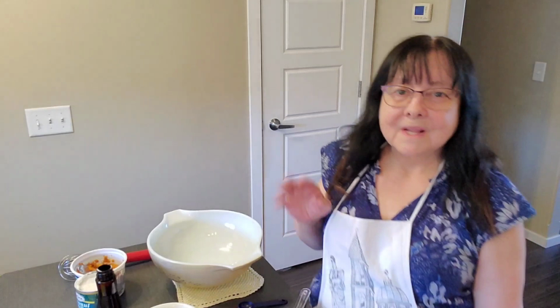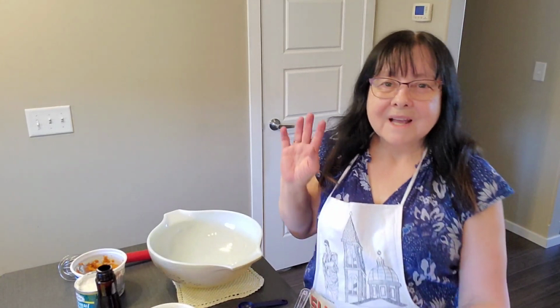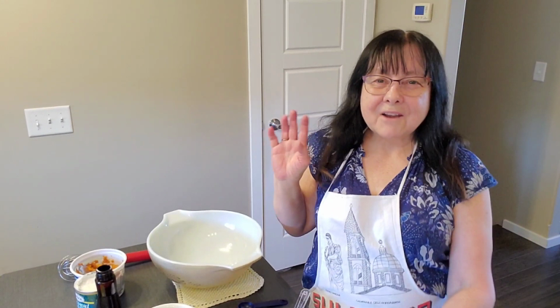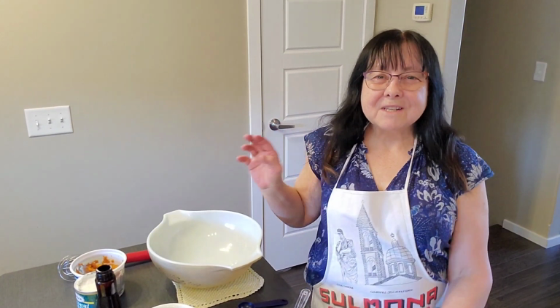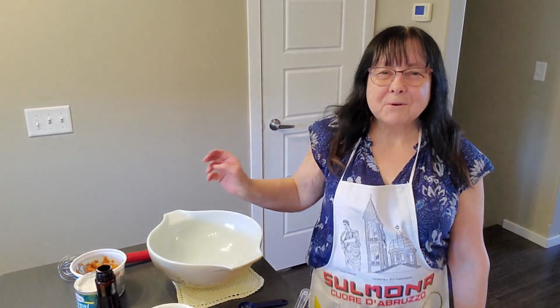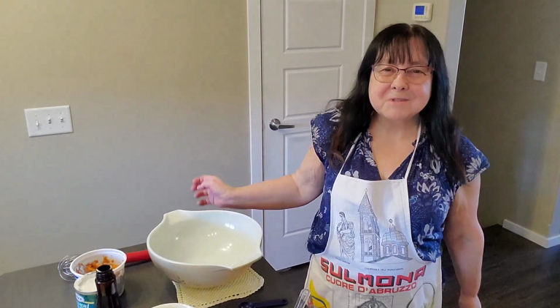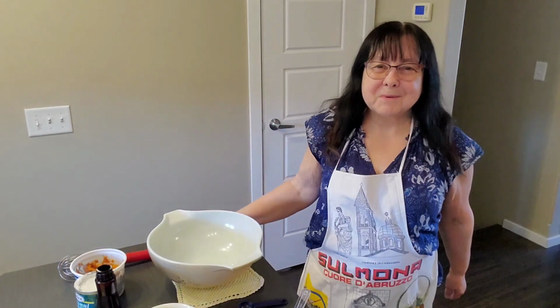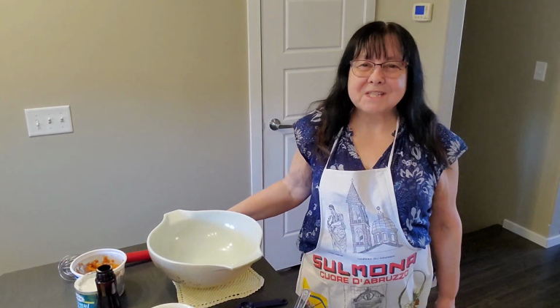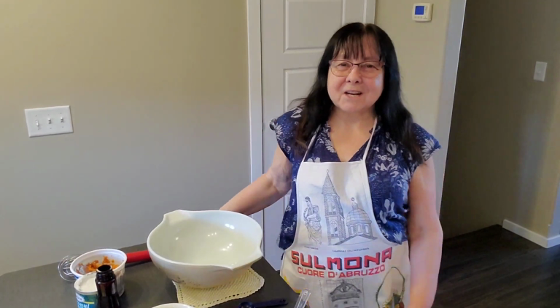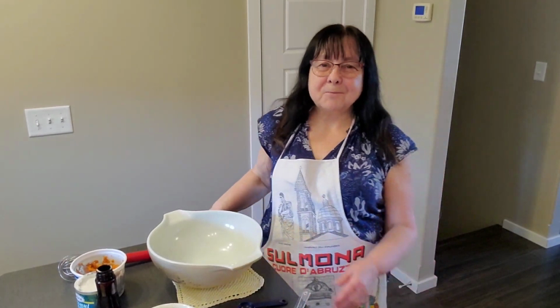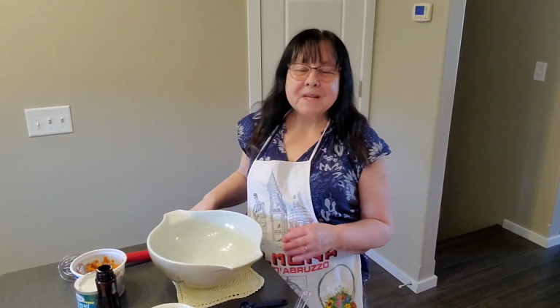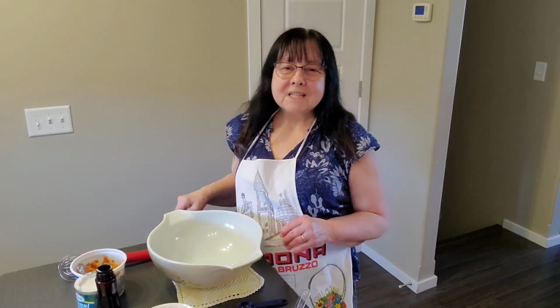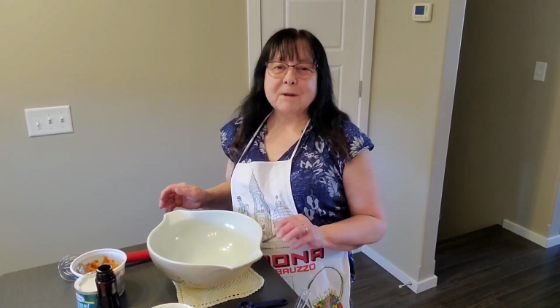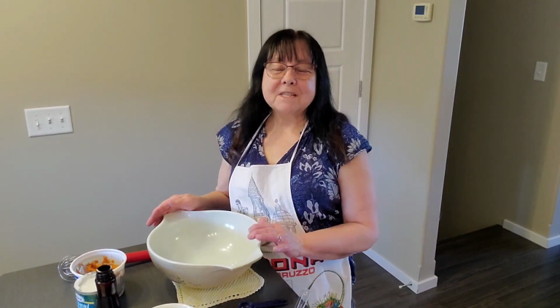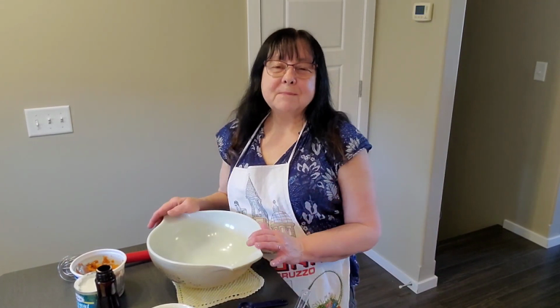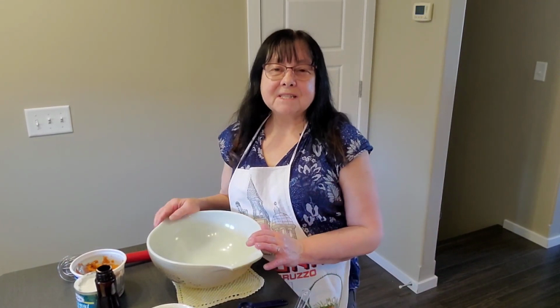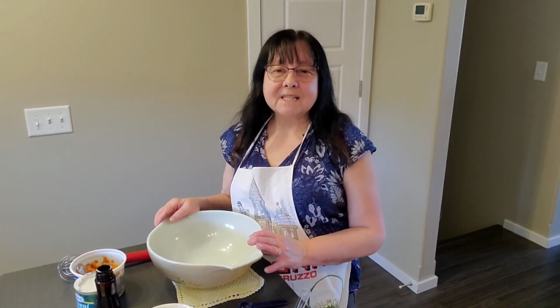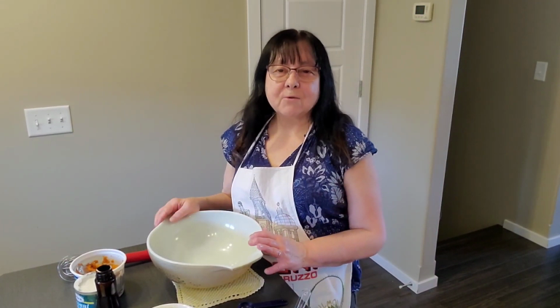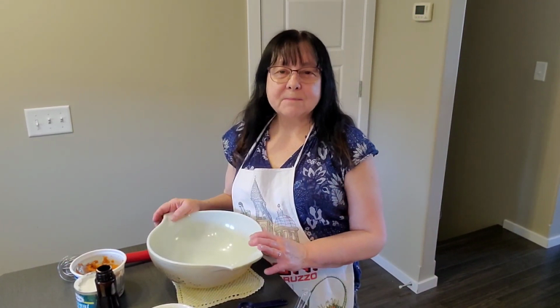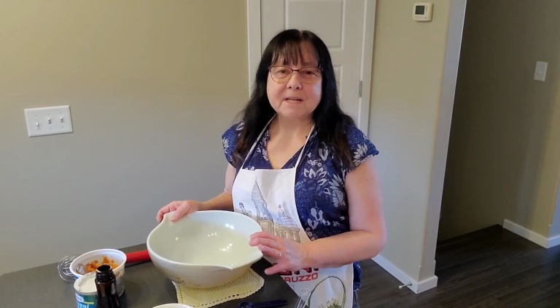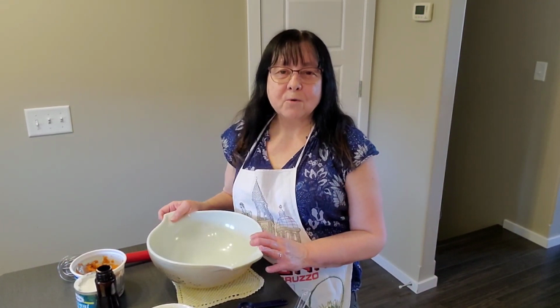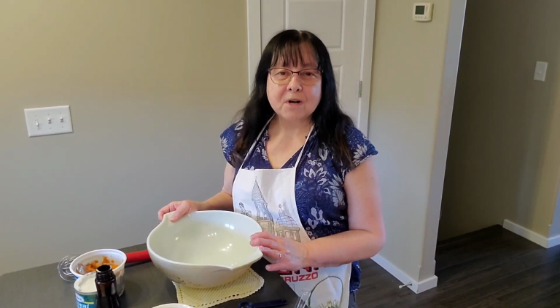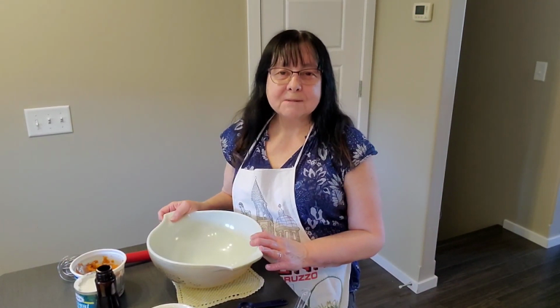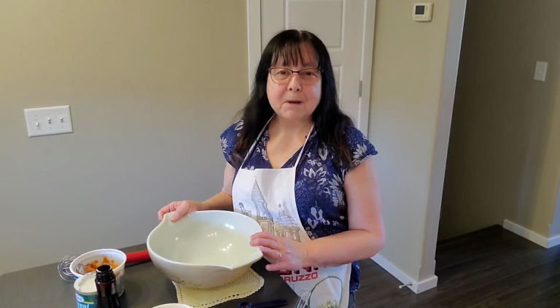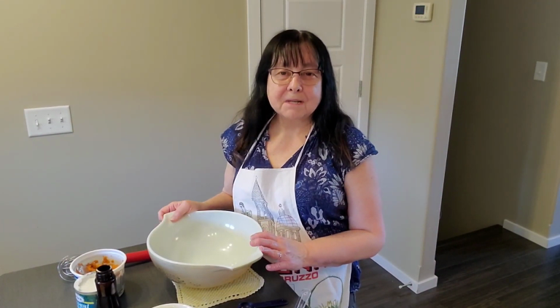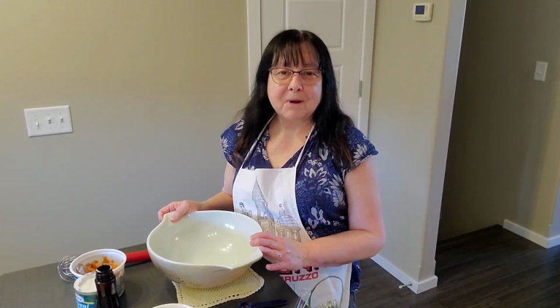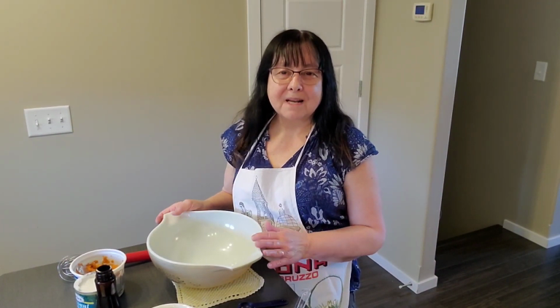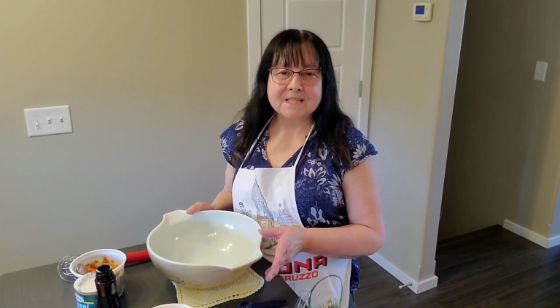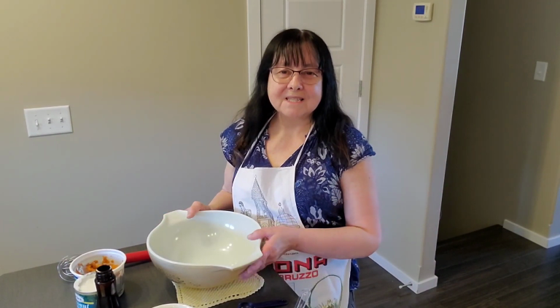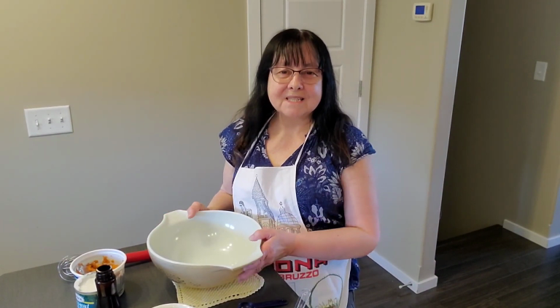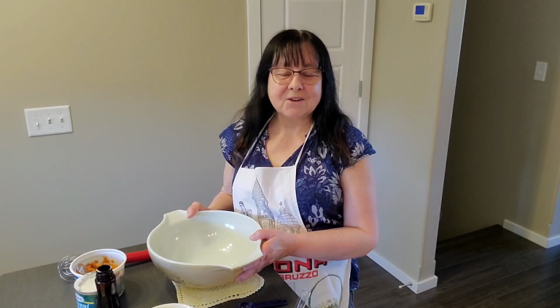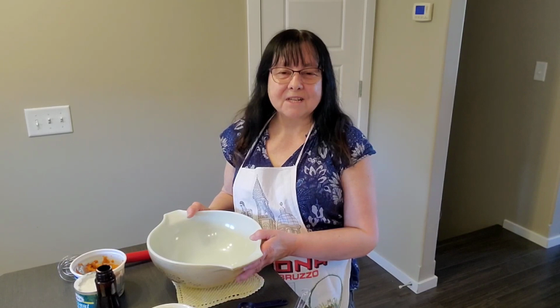Hi friends, welcome to my channel. My recipe today is going to be a no-crust pumpkin pie, so let's get started.